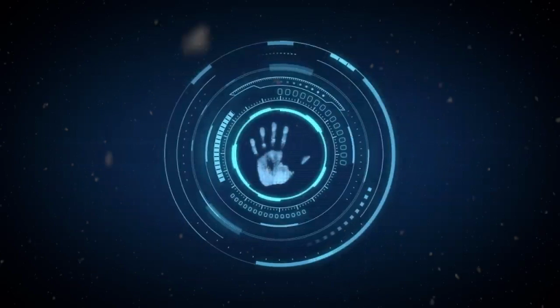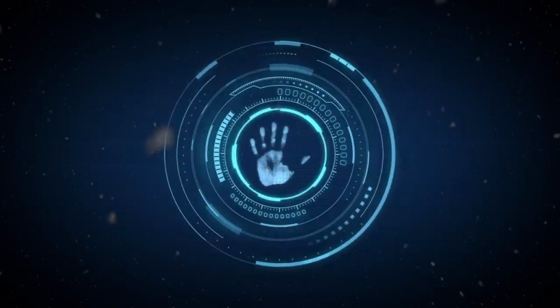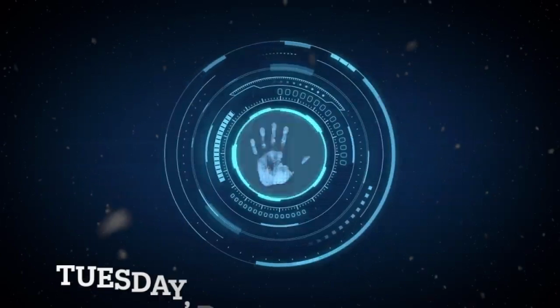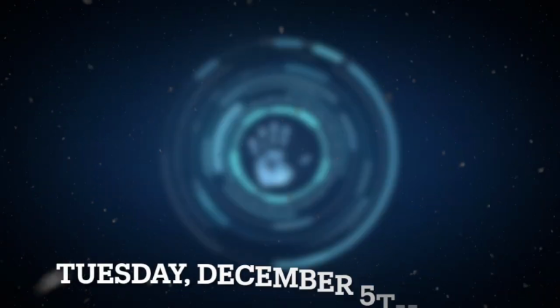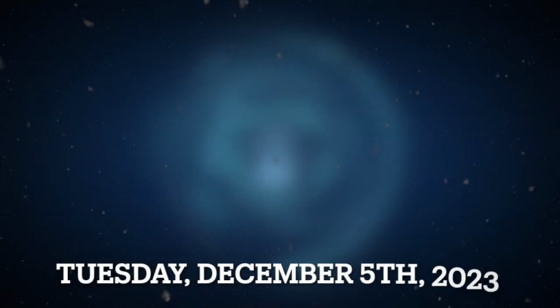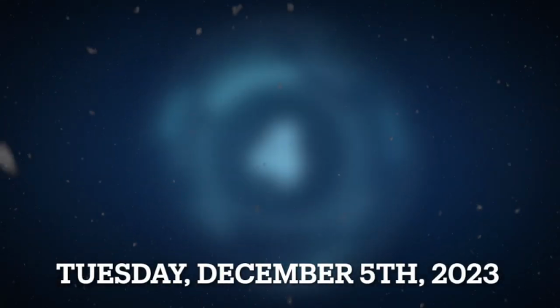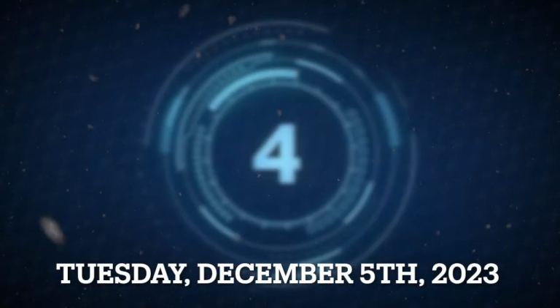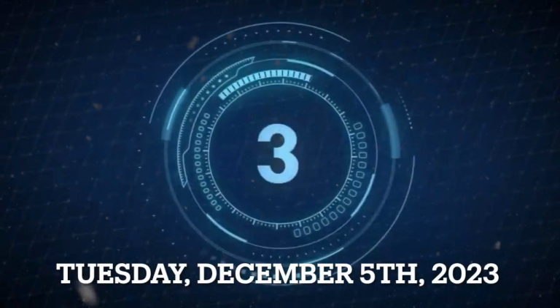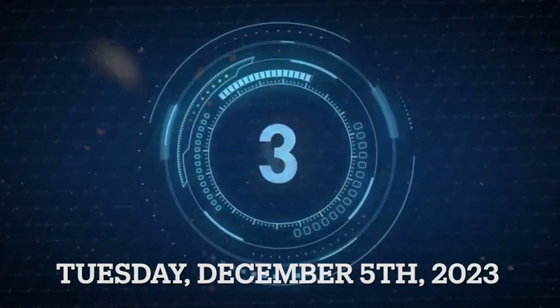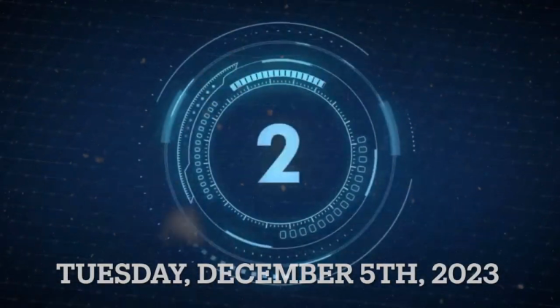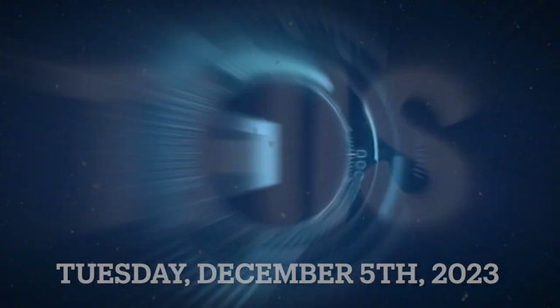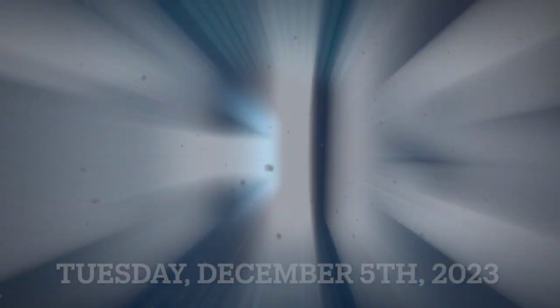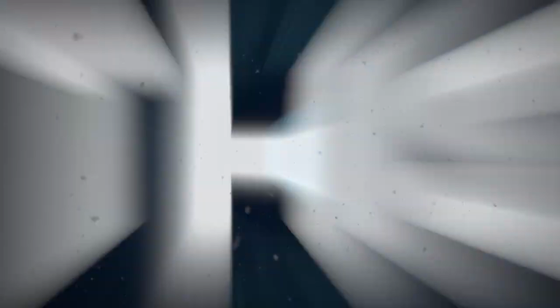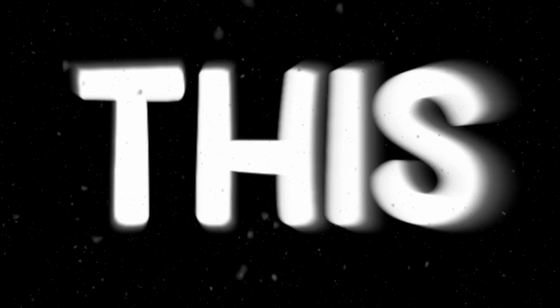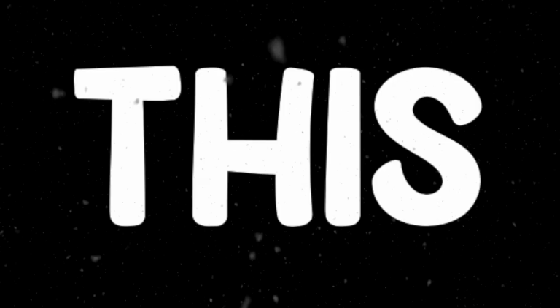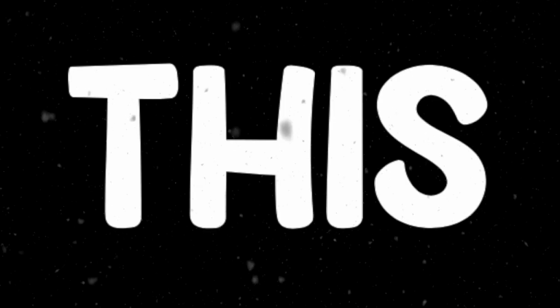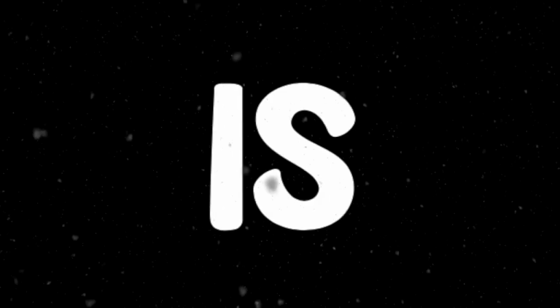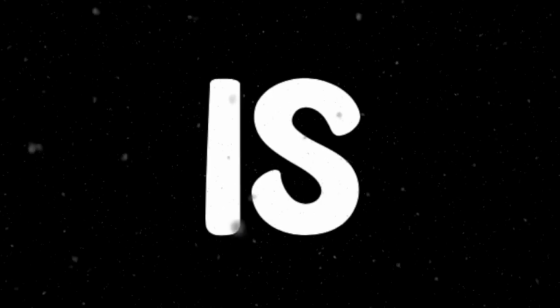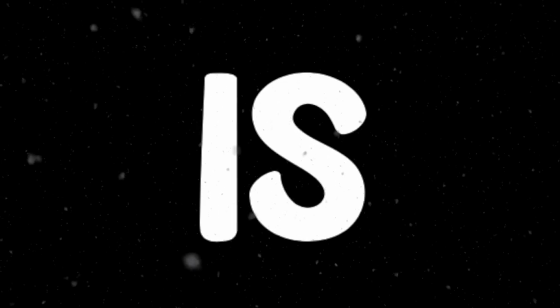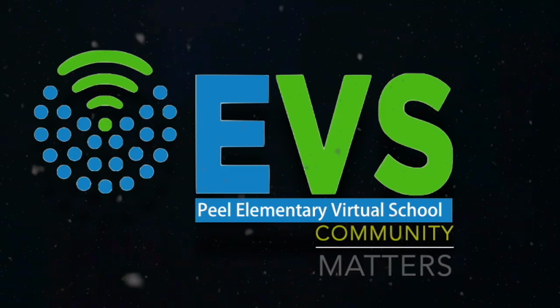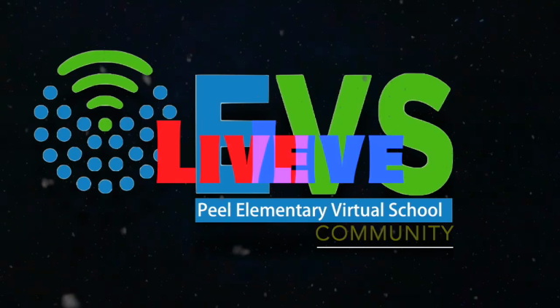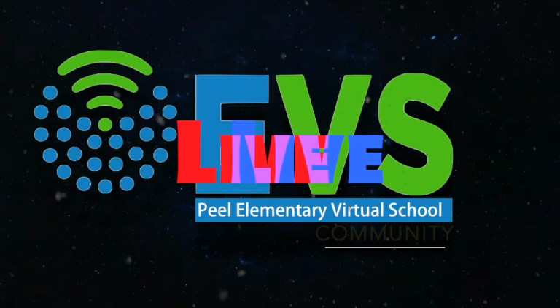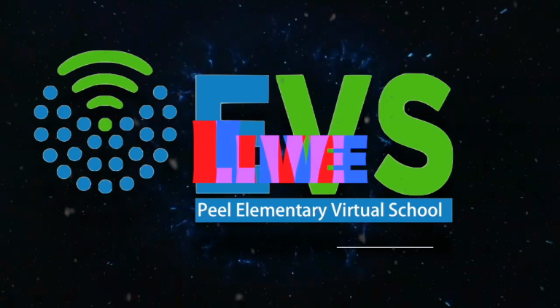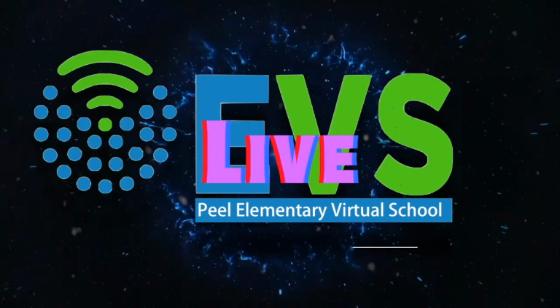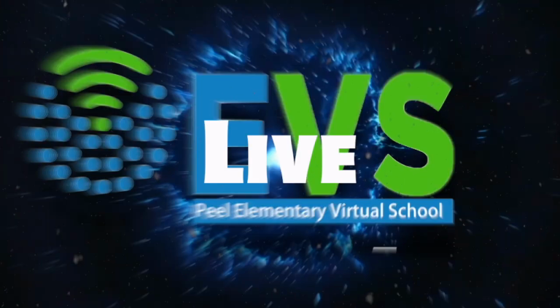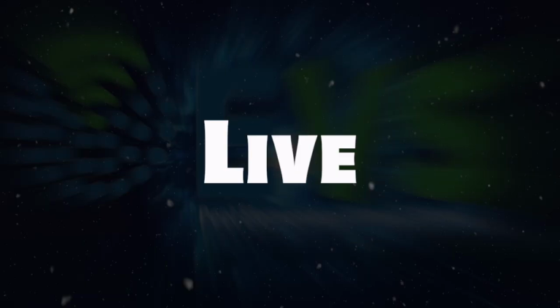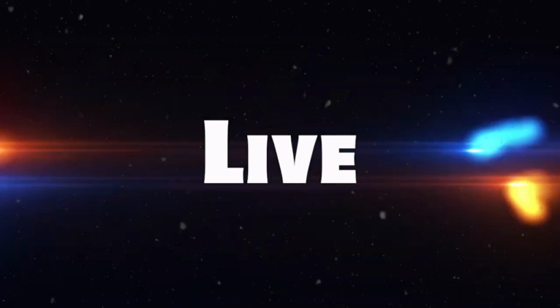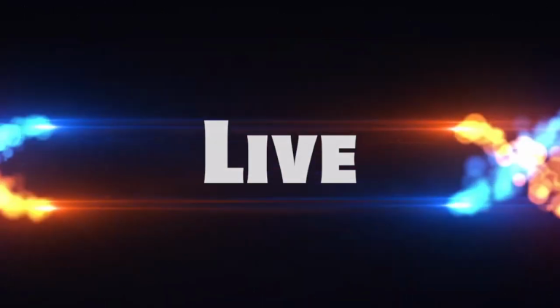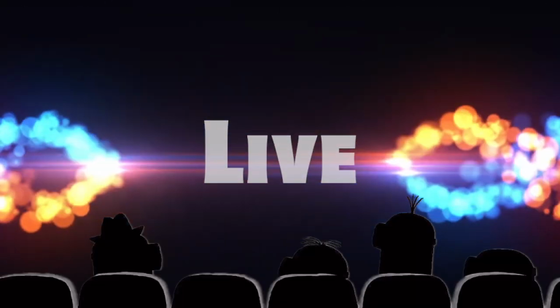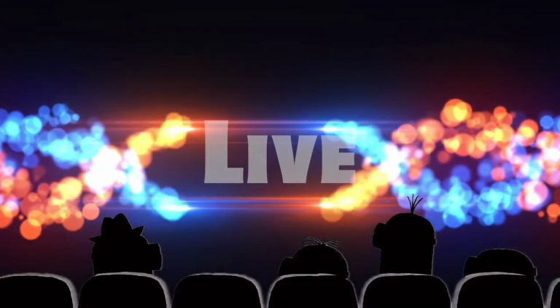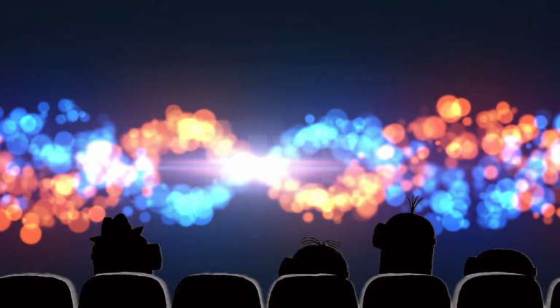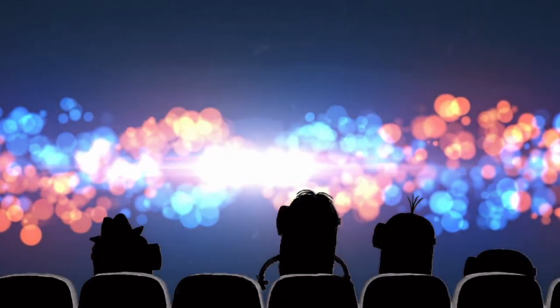Good morning! This is EDS Live! The voice is awesome!